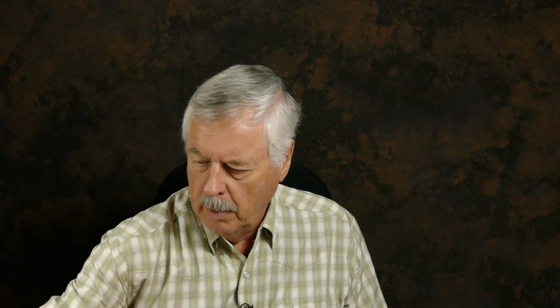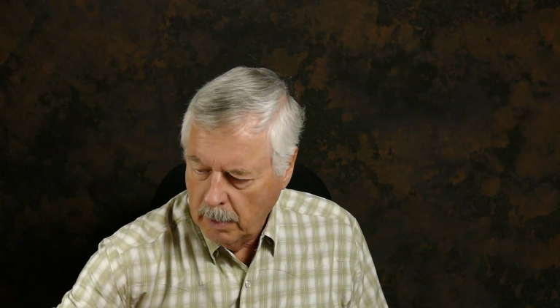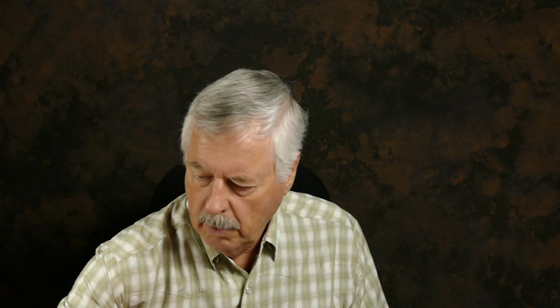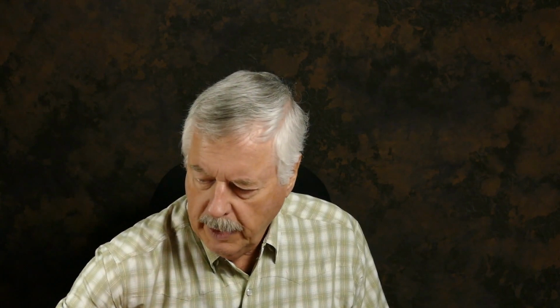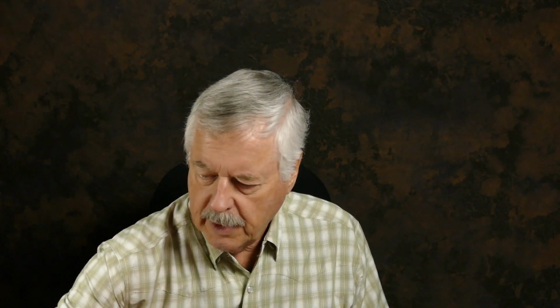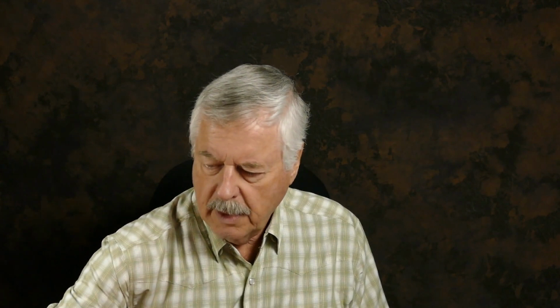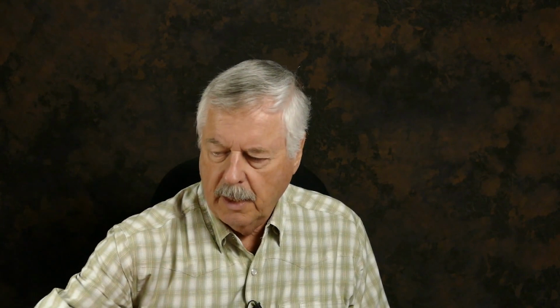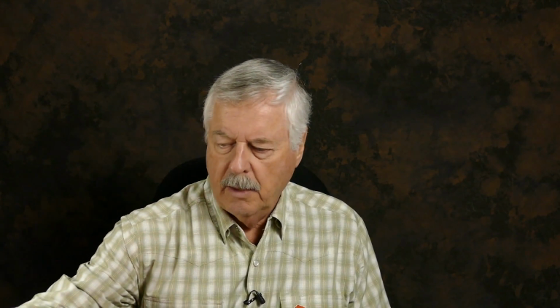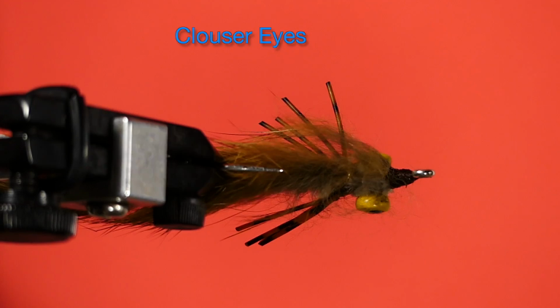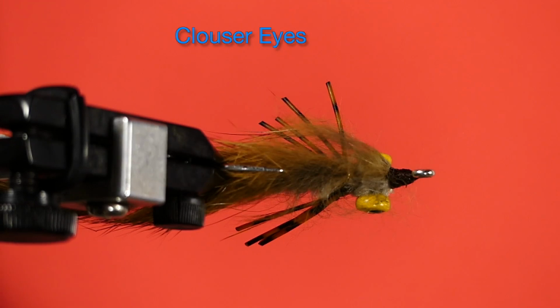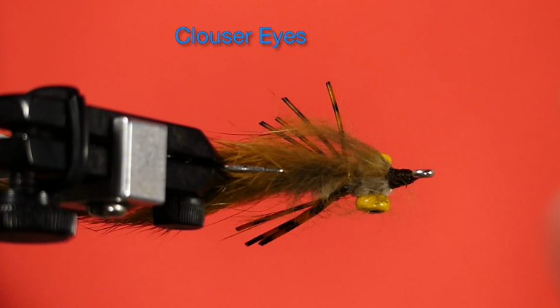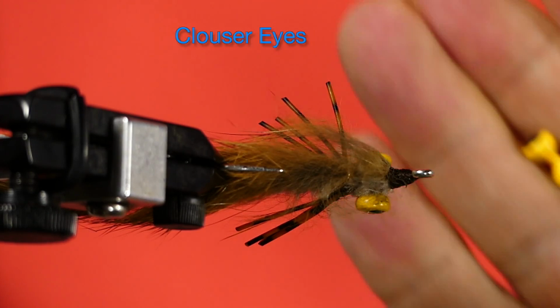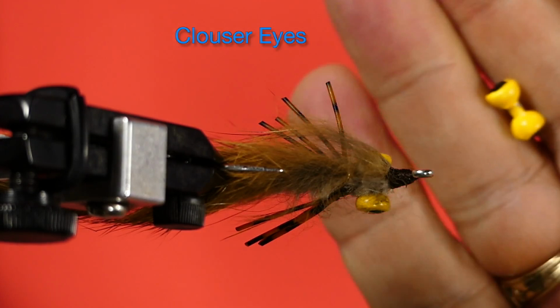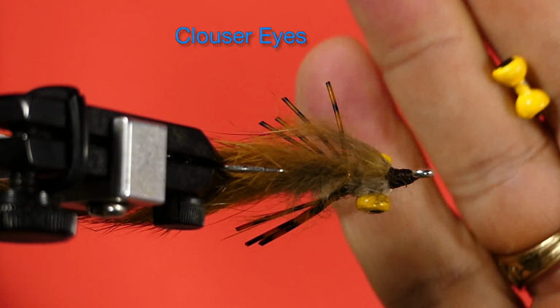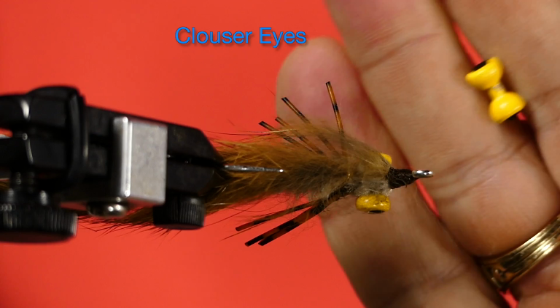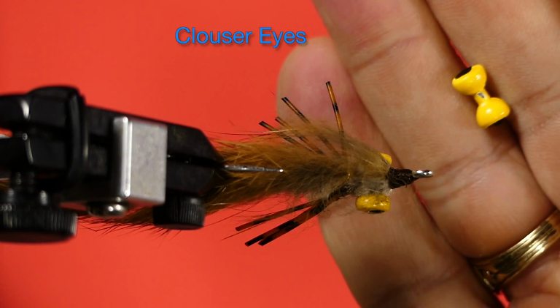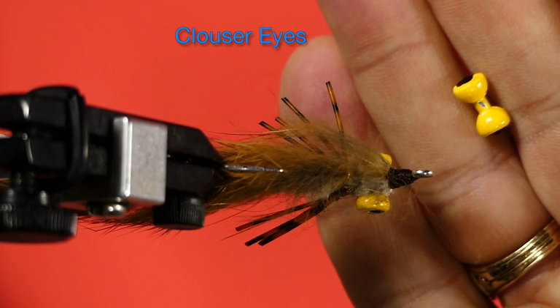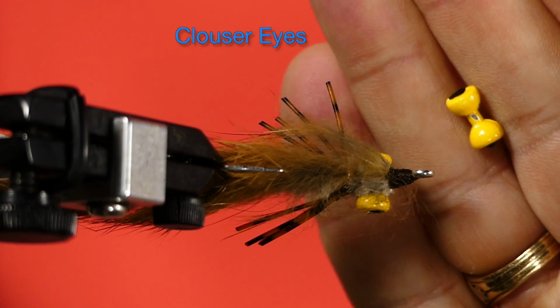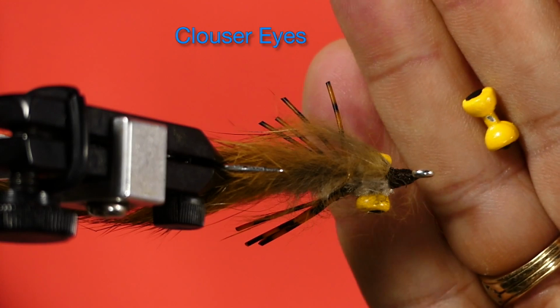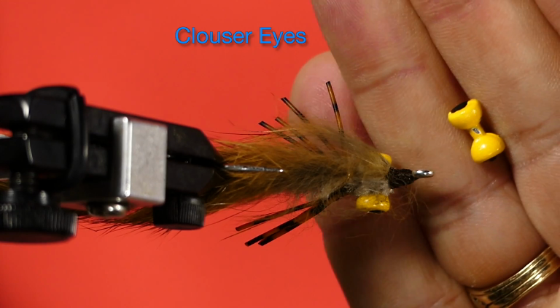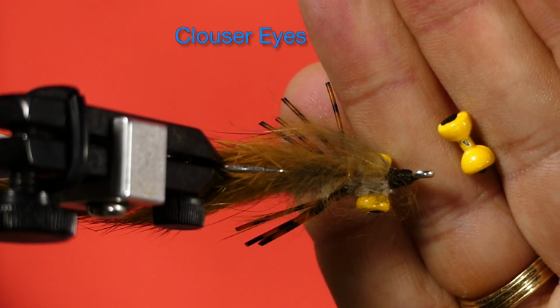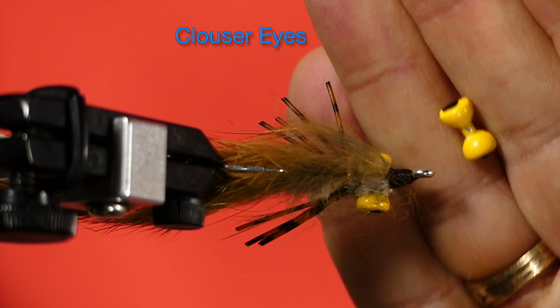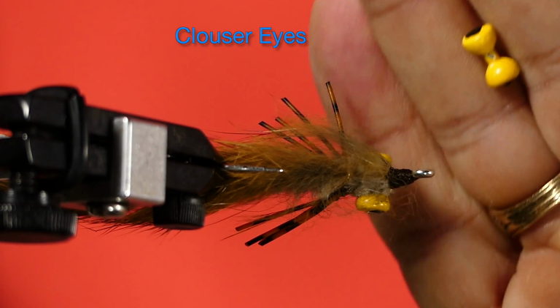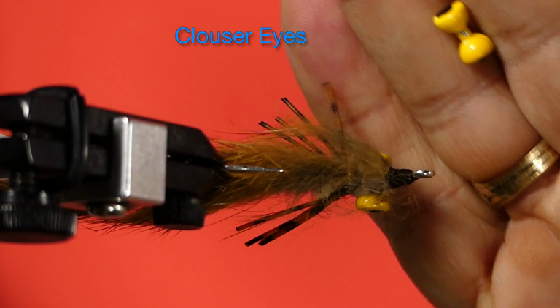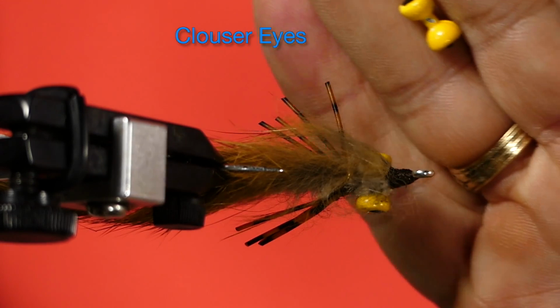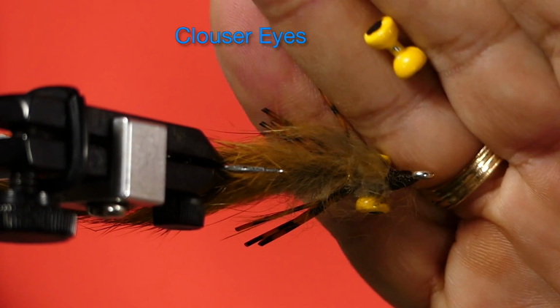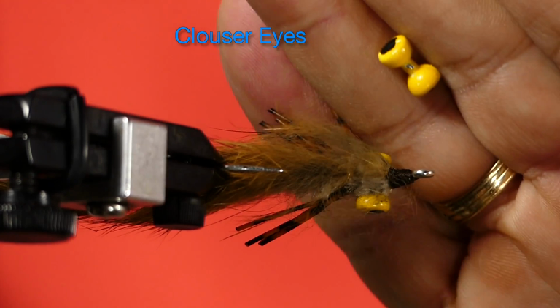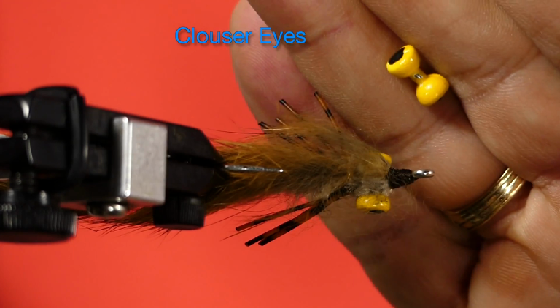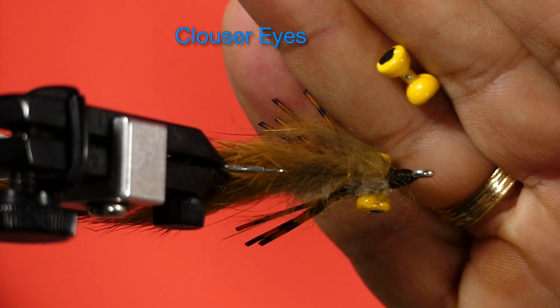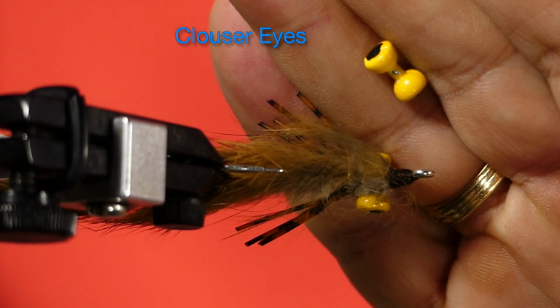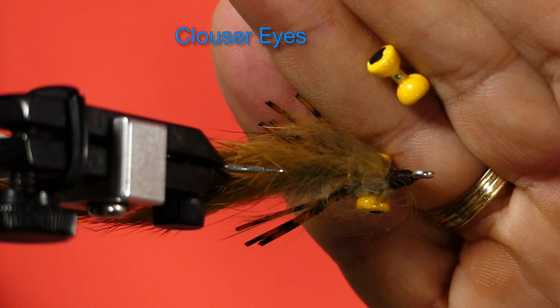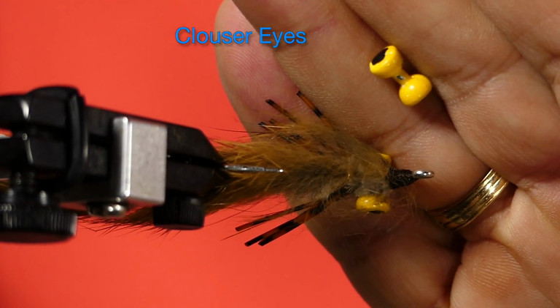Oh yes, and I almost forgot the most important part — the clouser eyes.